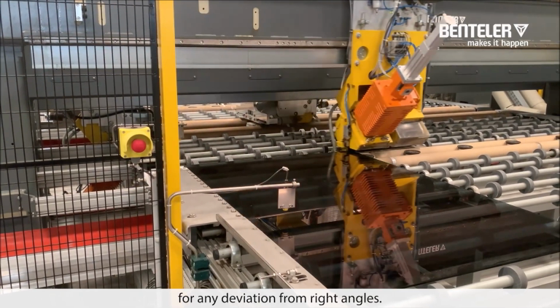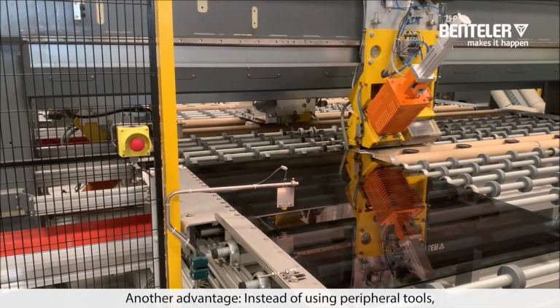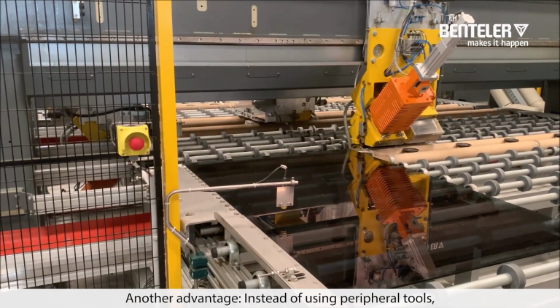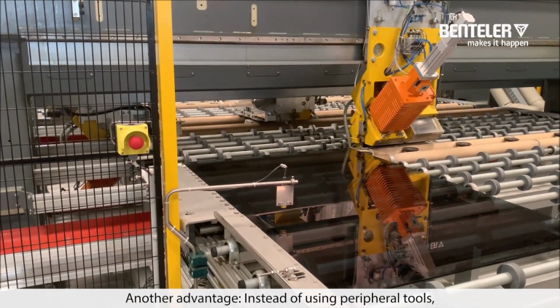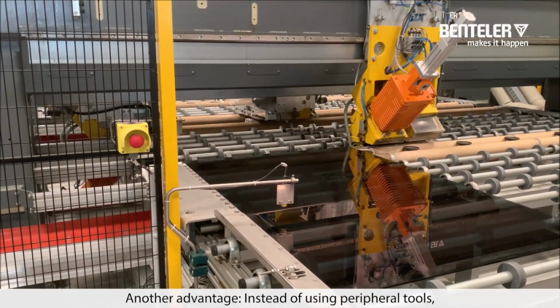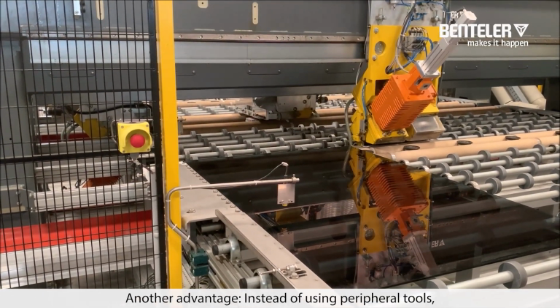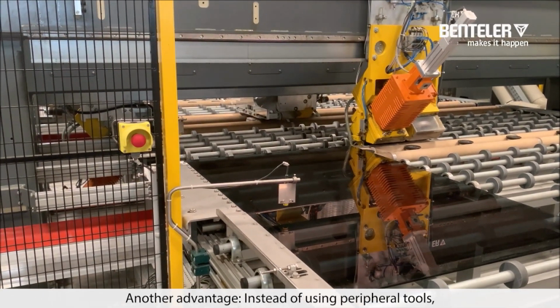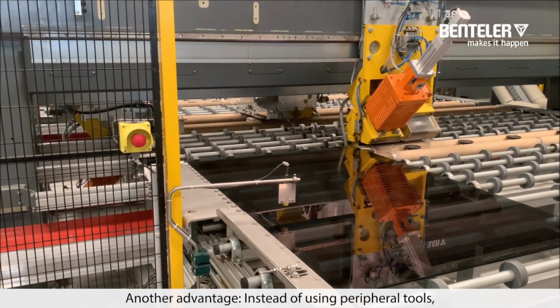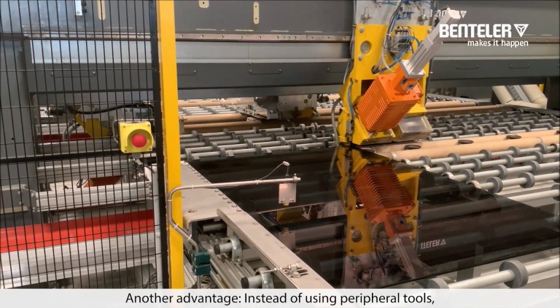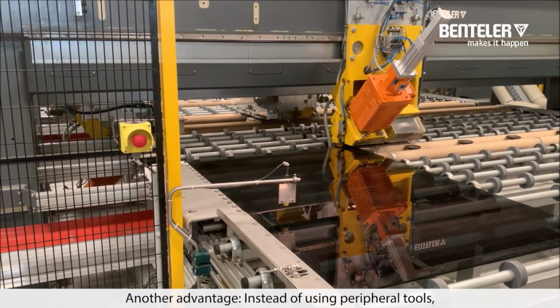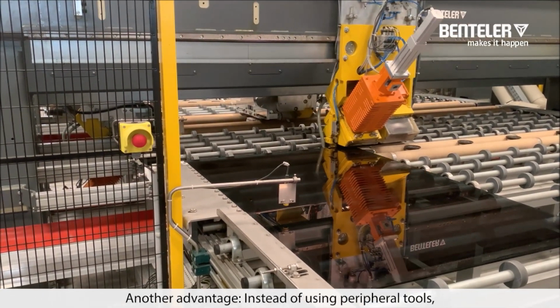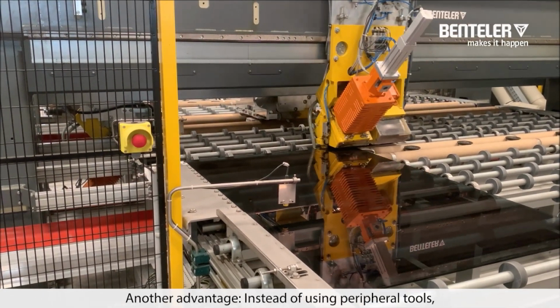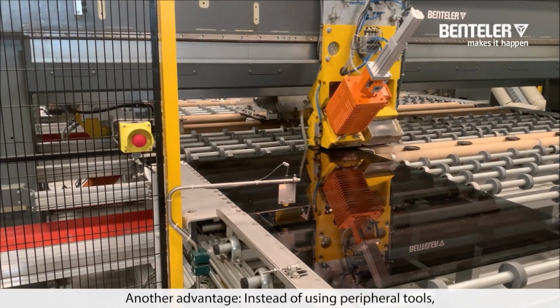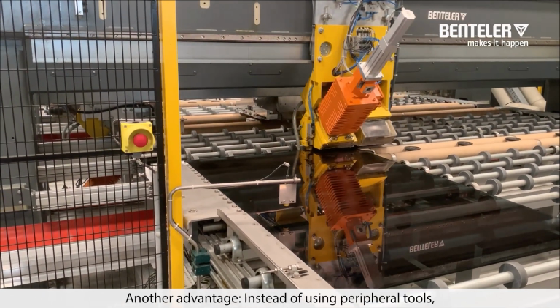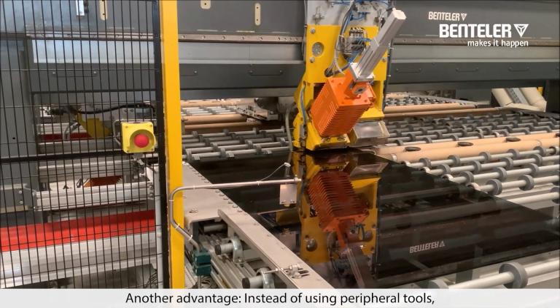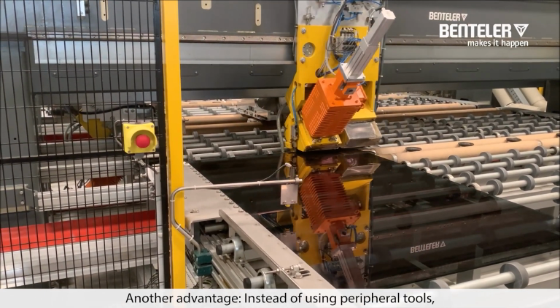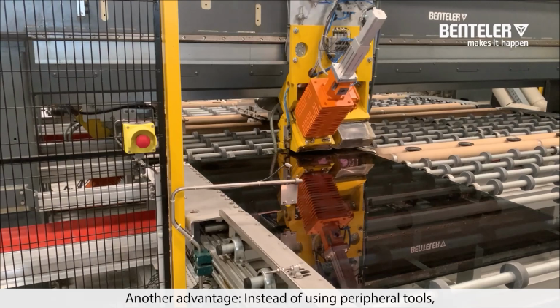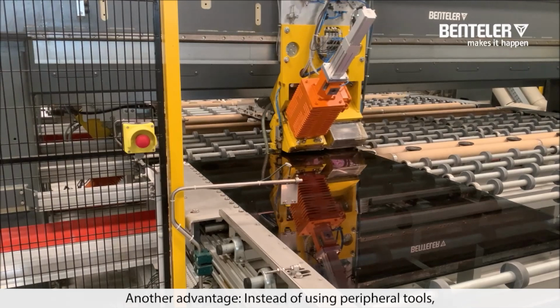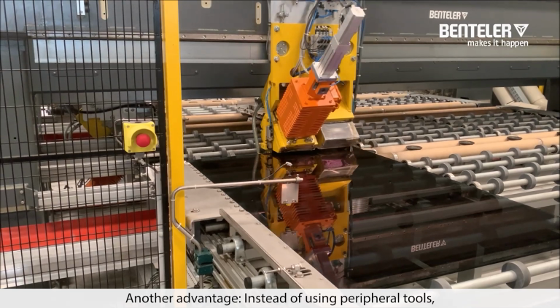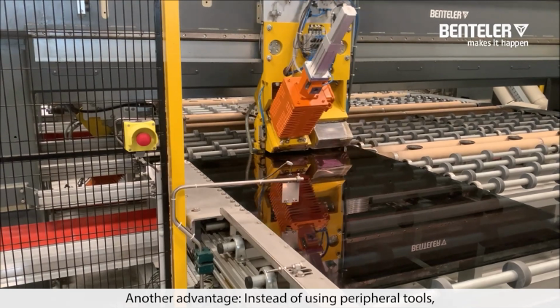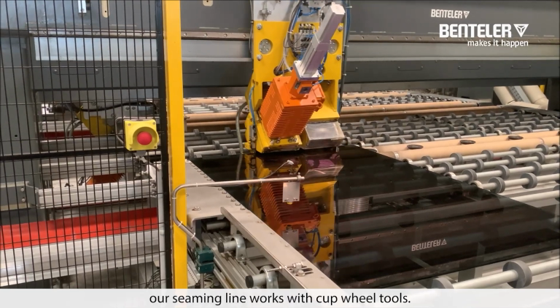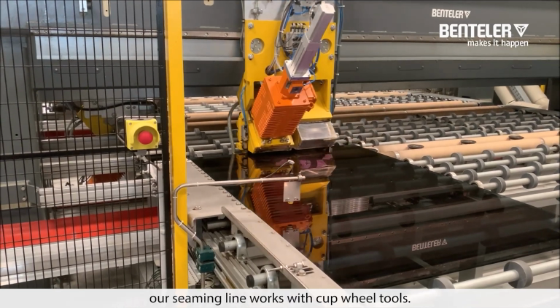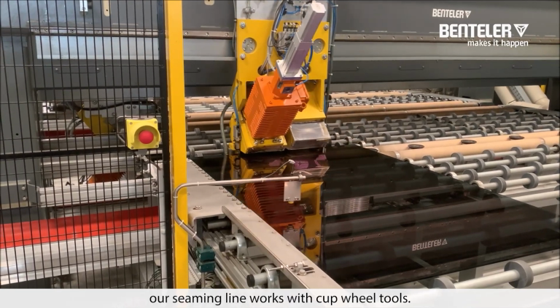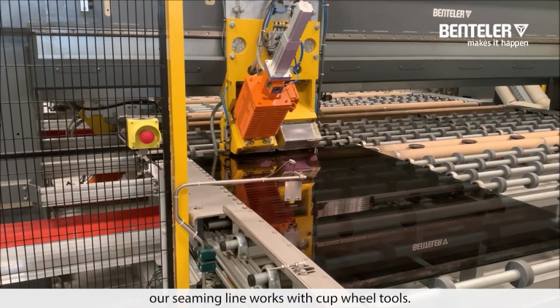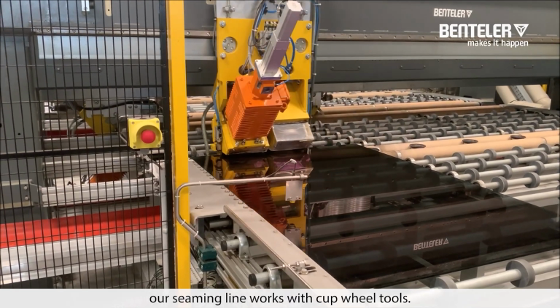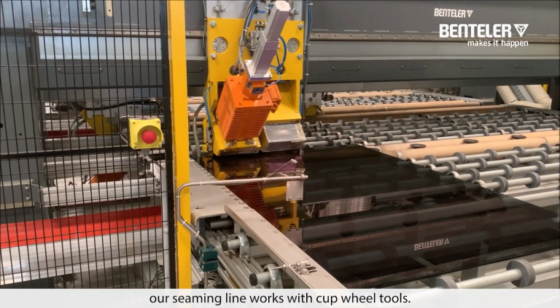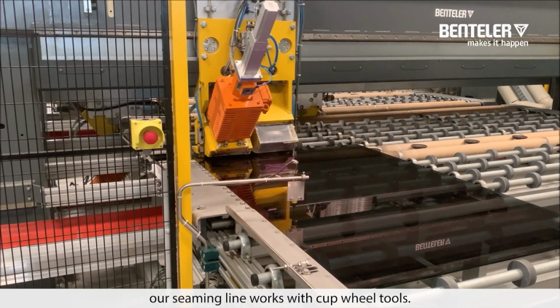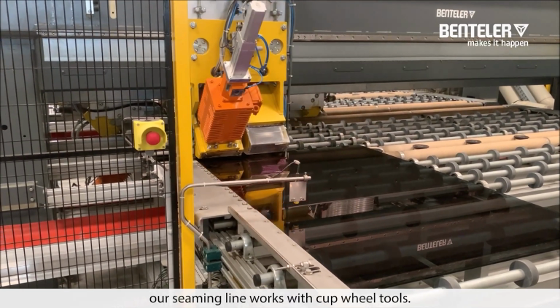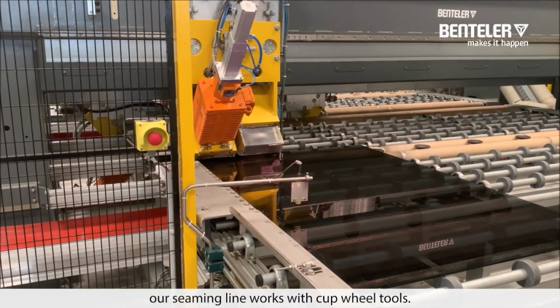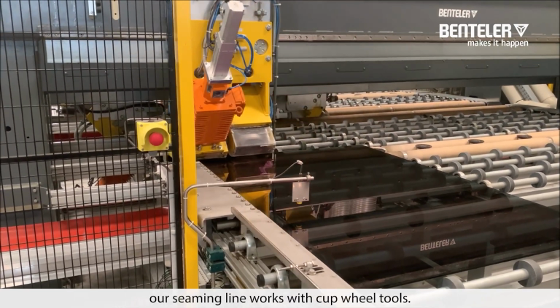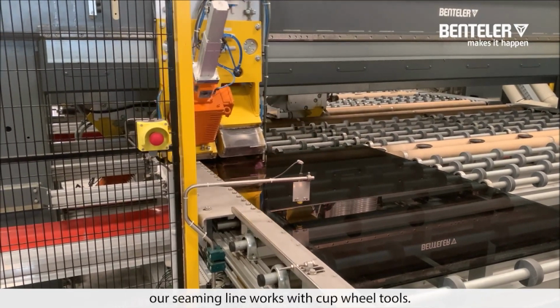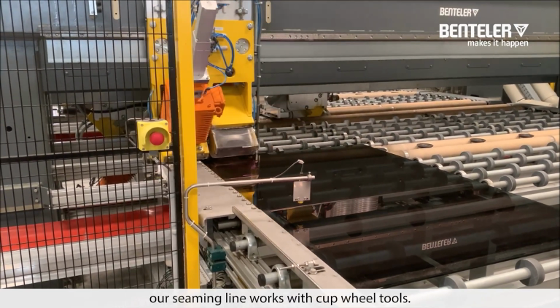Another advantage: instead of using peripheral tools, our seaming line works with cup wheel tools.